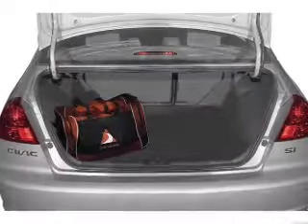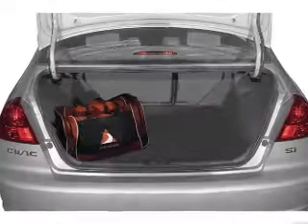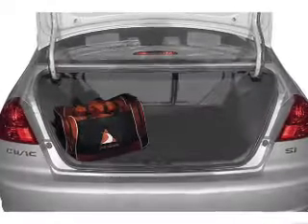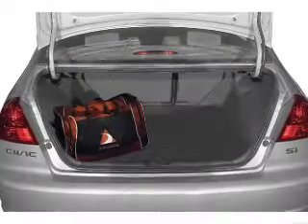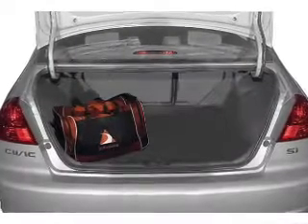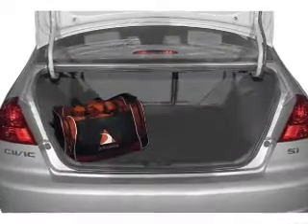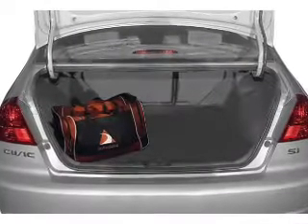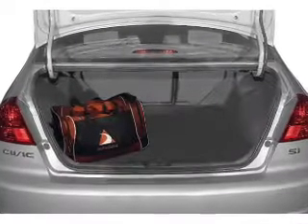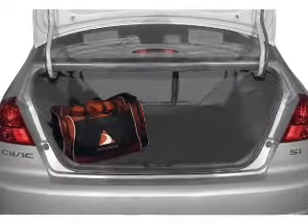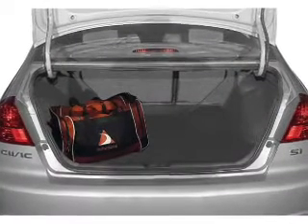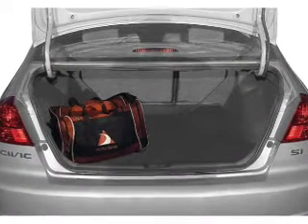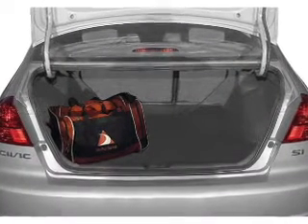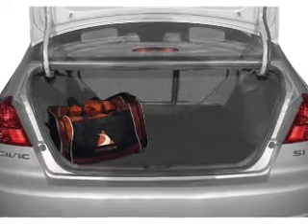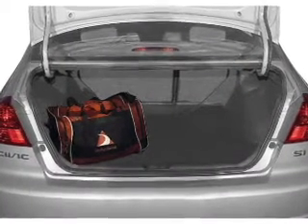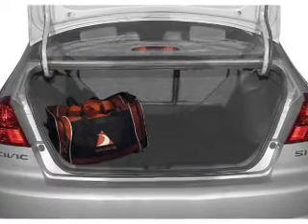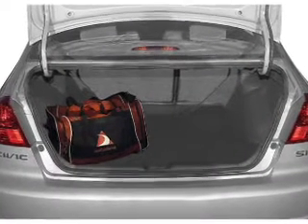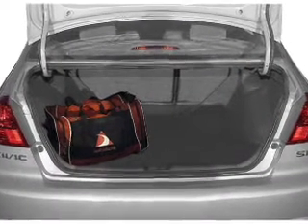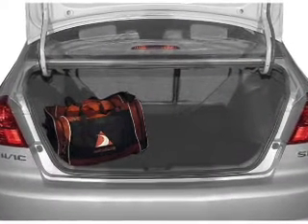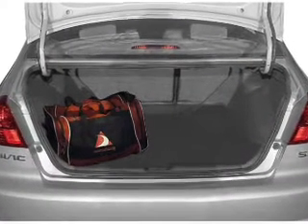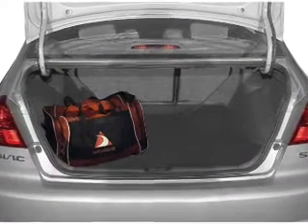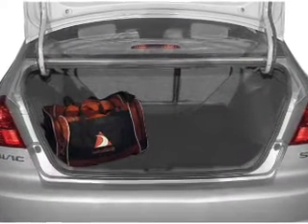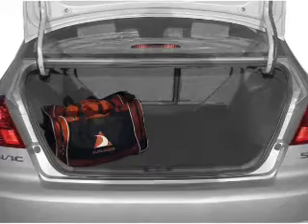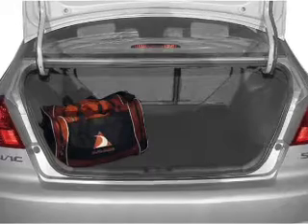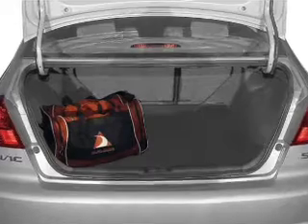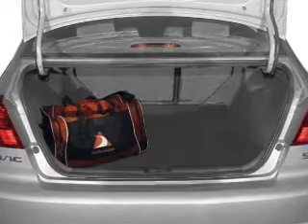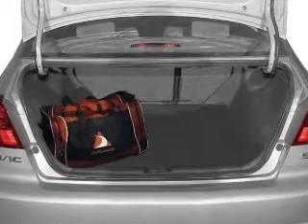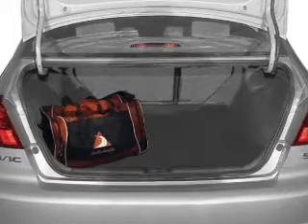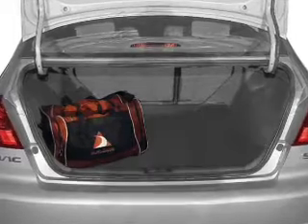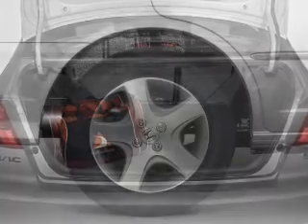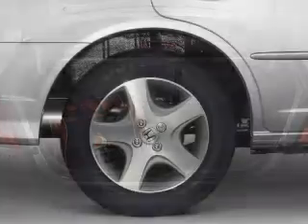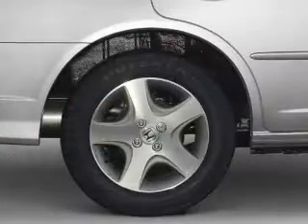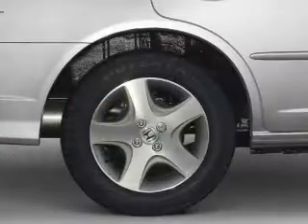You will appreciate the safety feature of anti-lock brakes. The sunroof lets fresh air in.